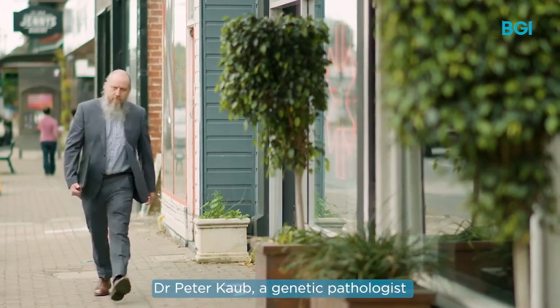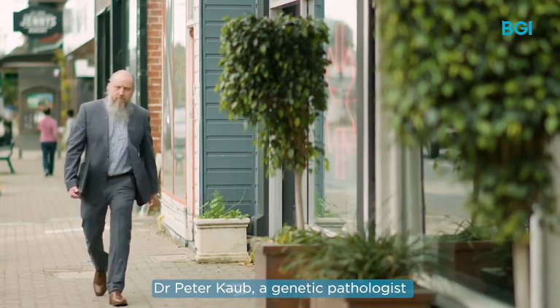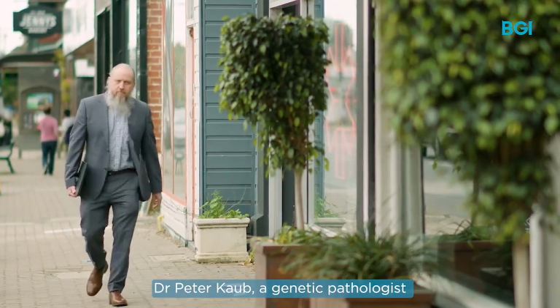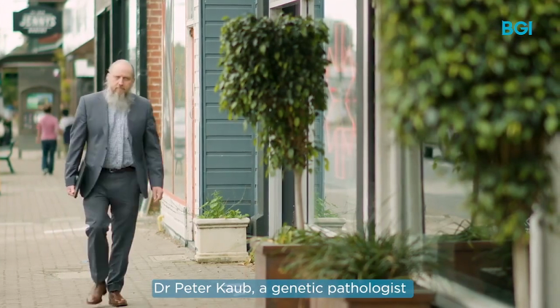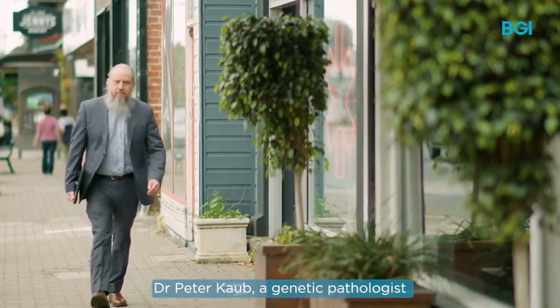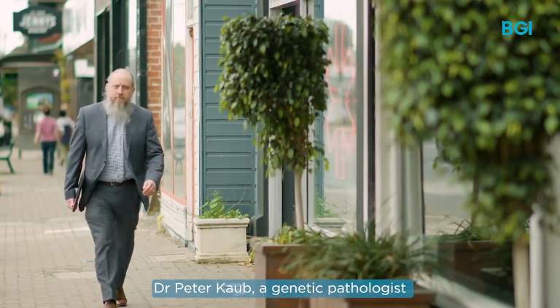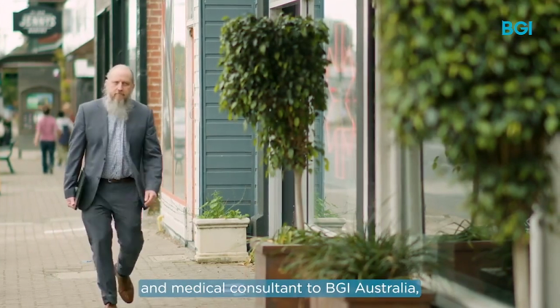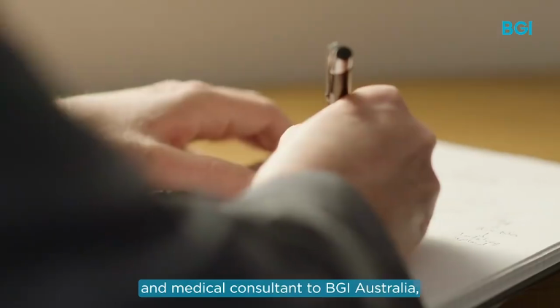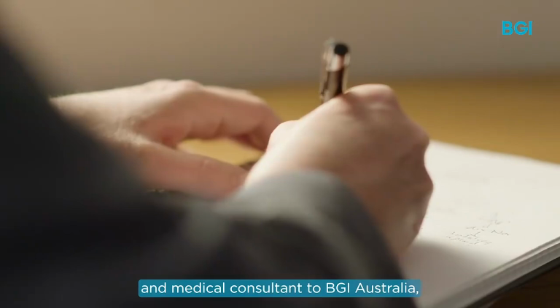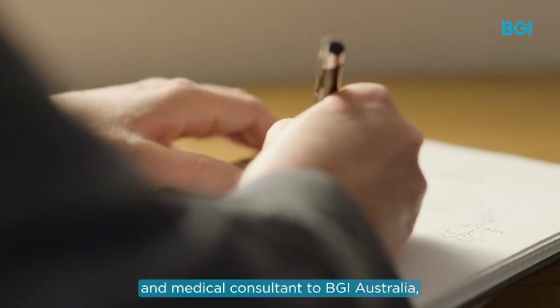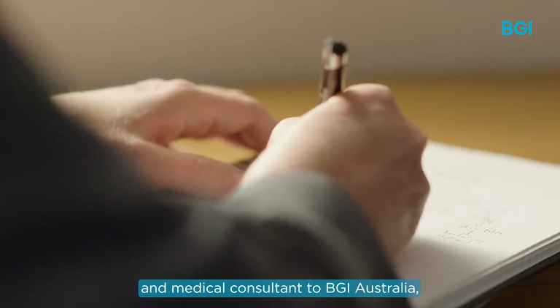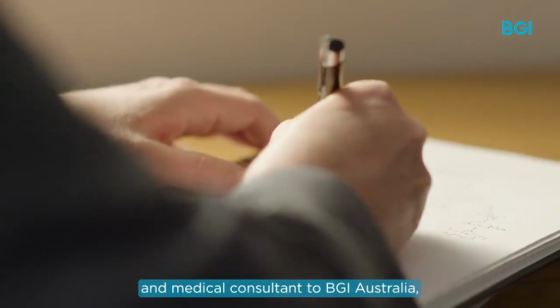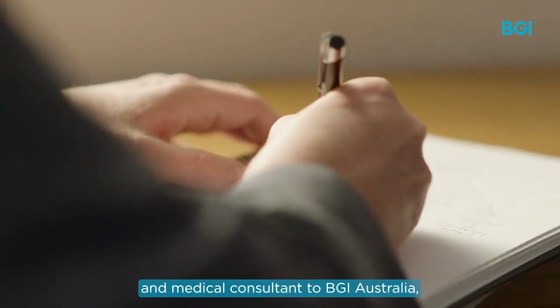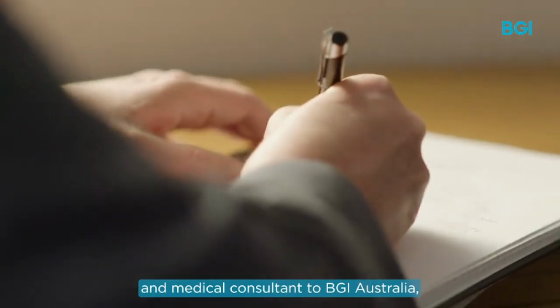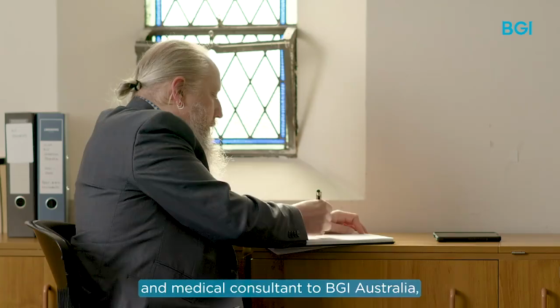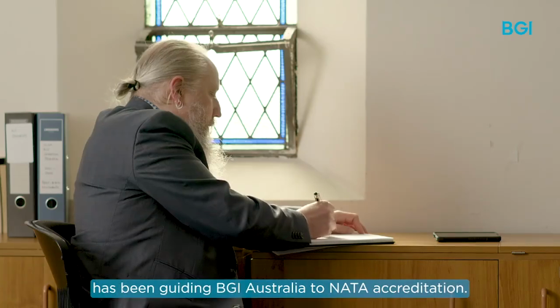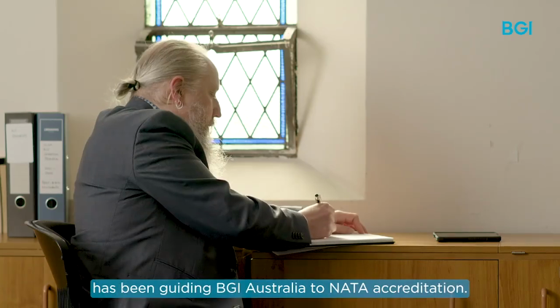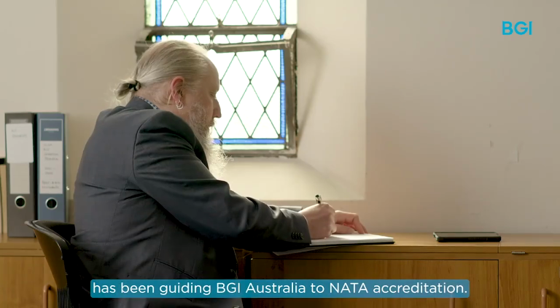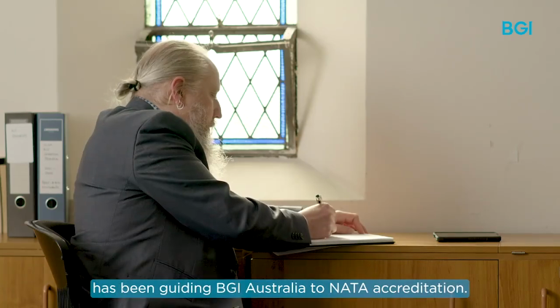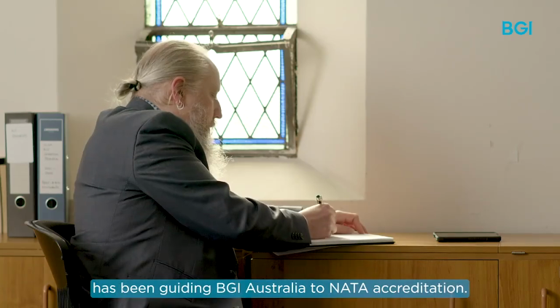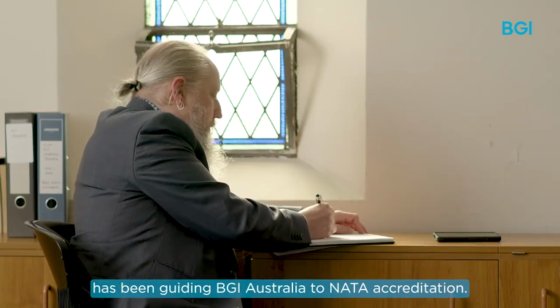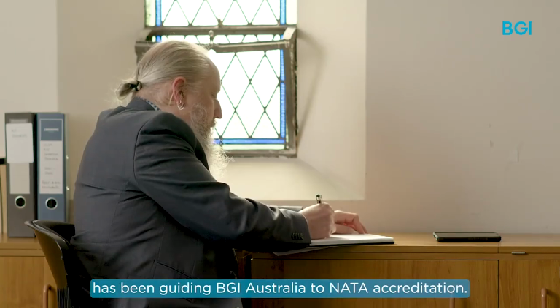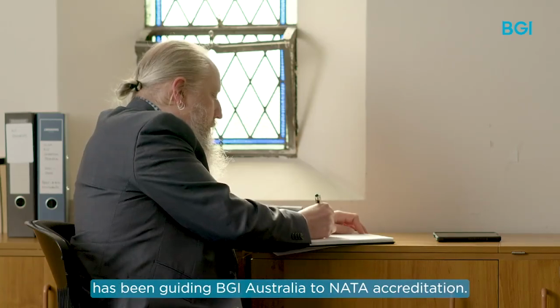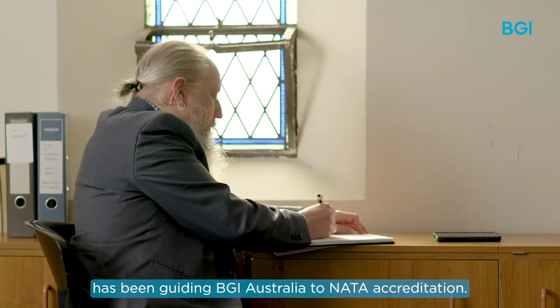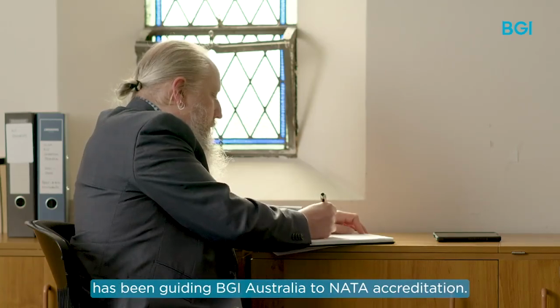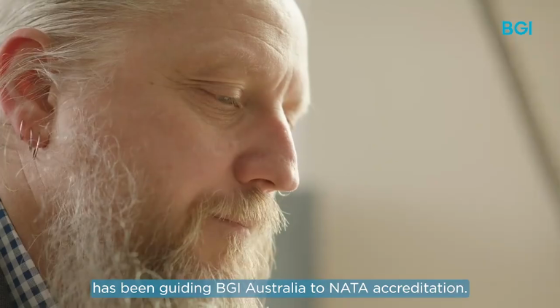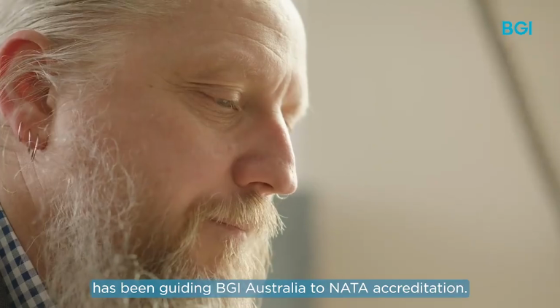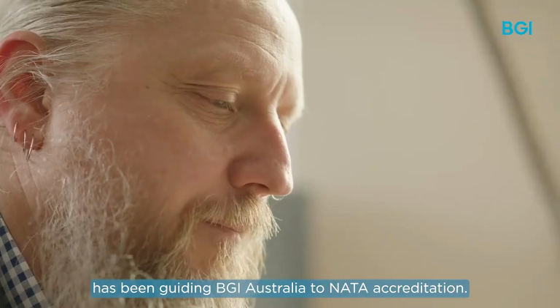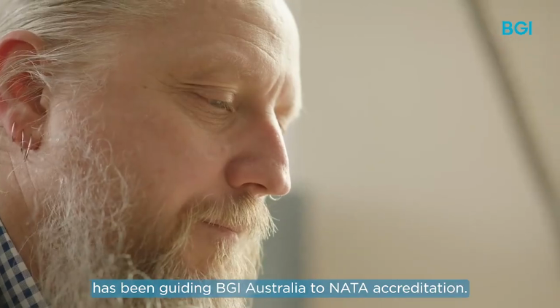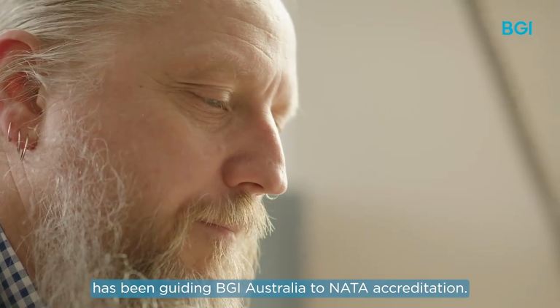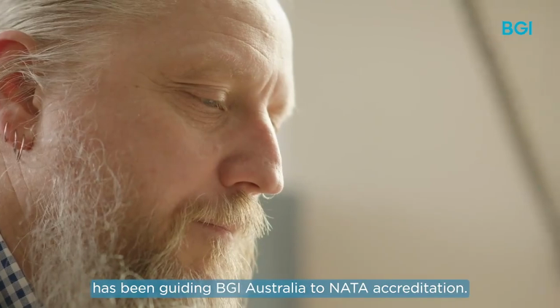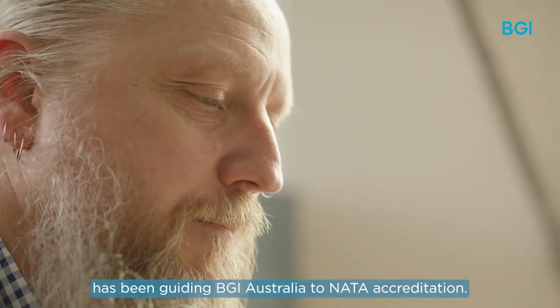Dr Peter Corb, a genetic pathologist and medical consultant to BGI Australia, has been guiding BGI Australia to NATA accreditation.